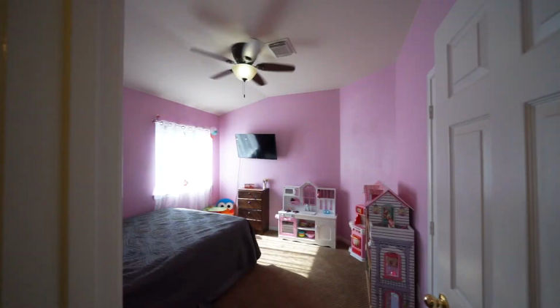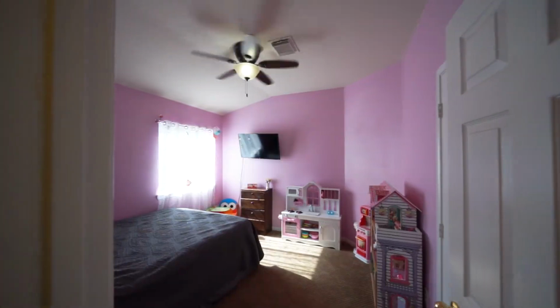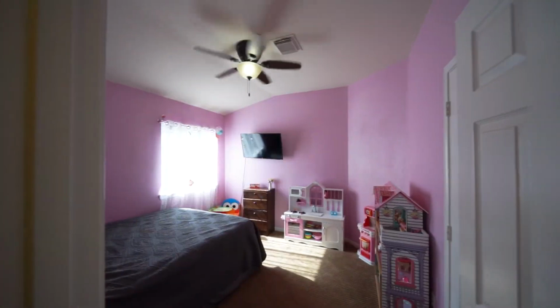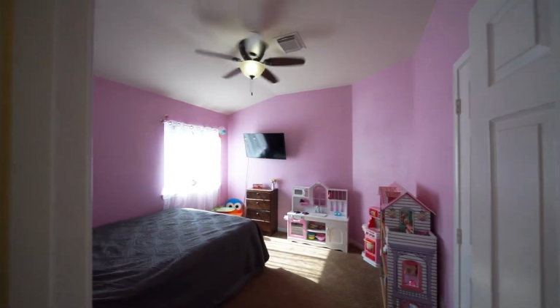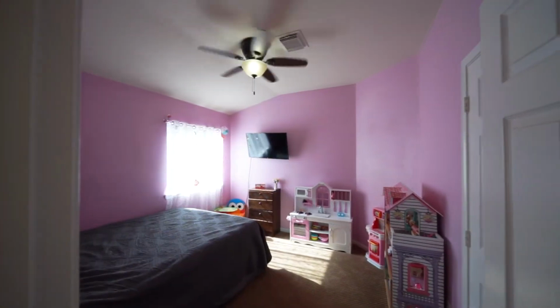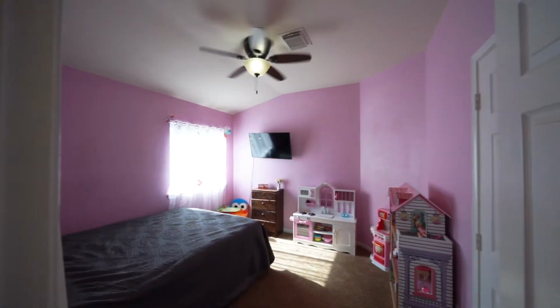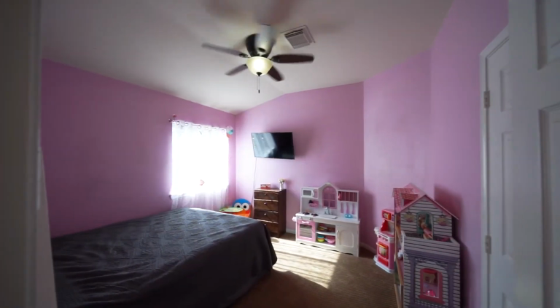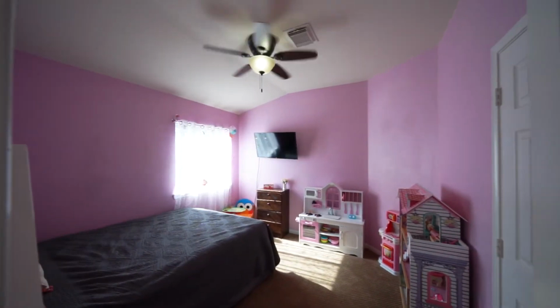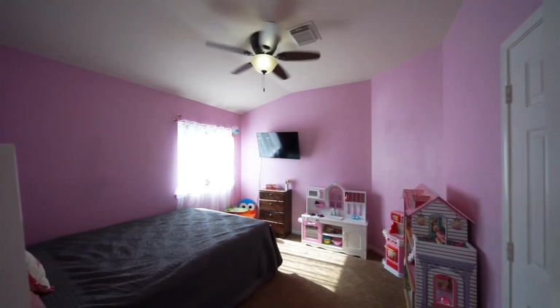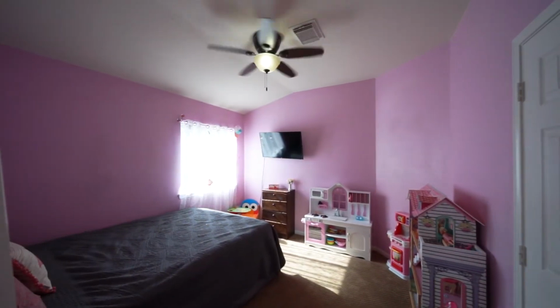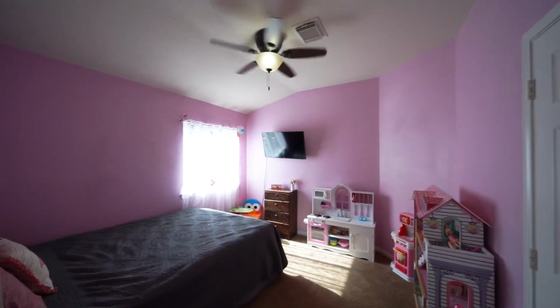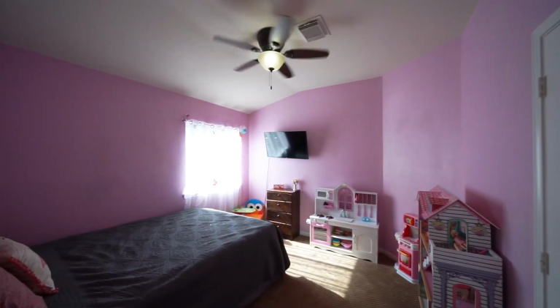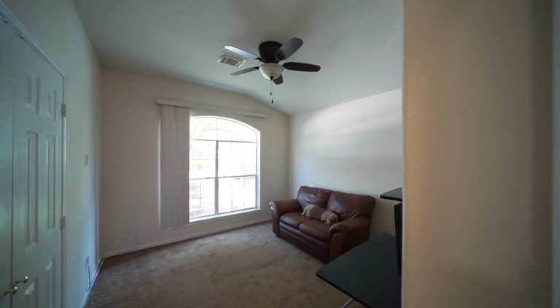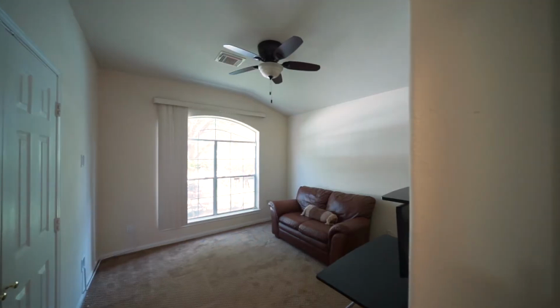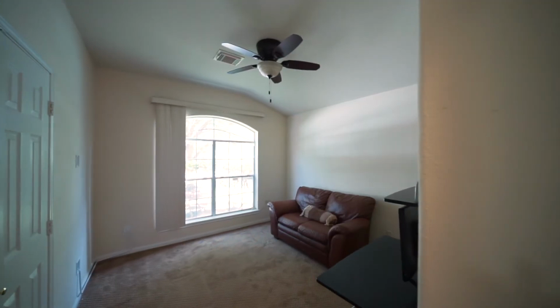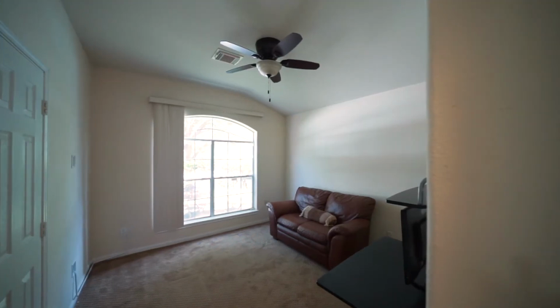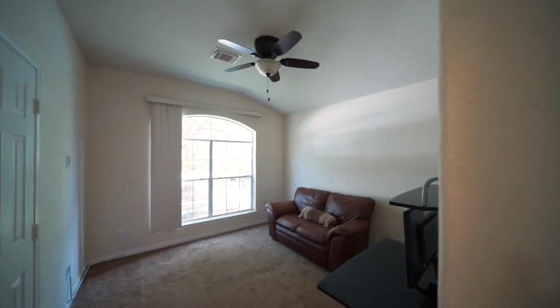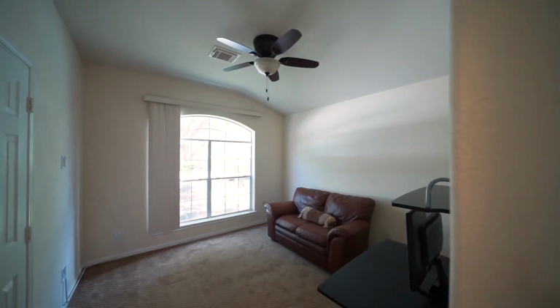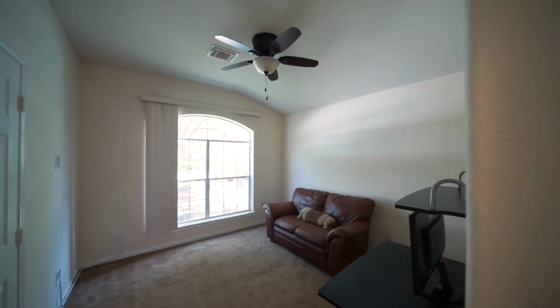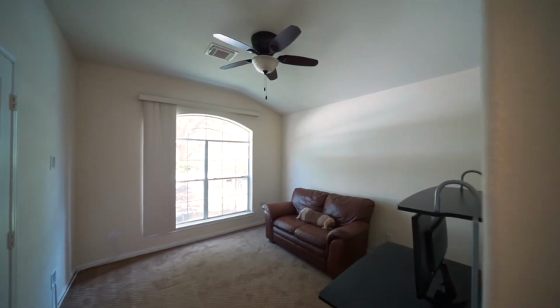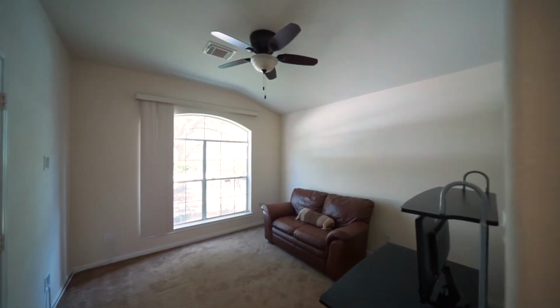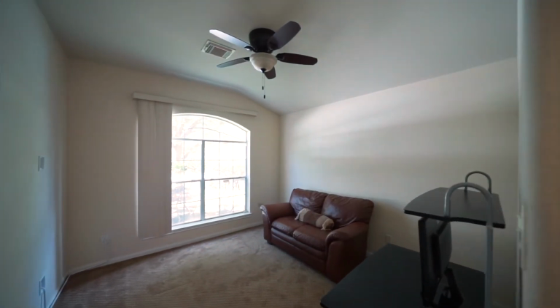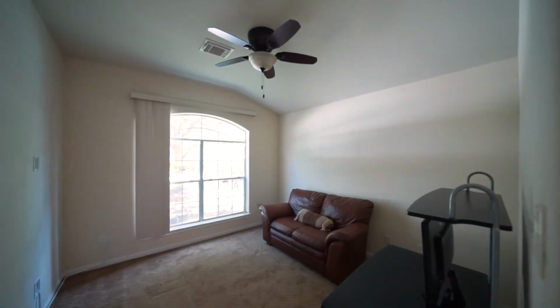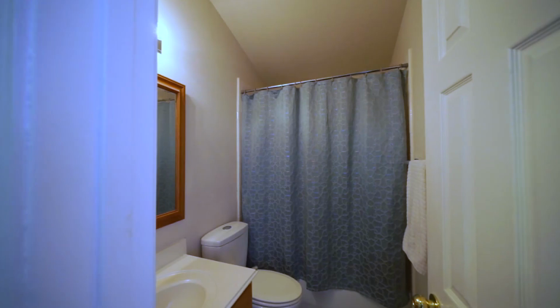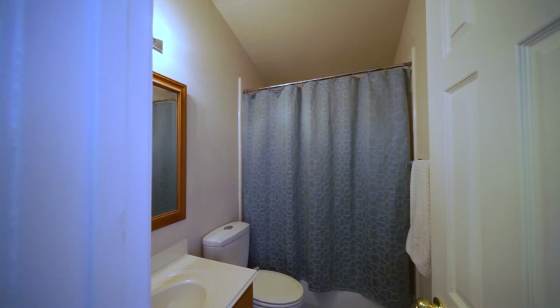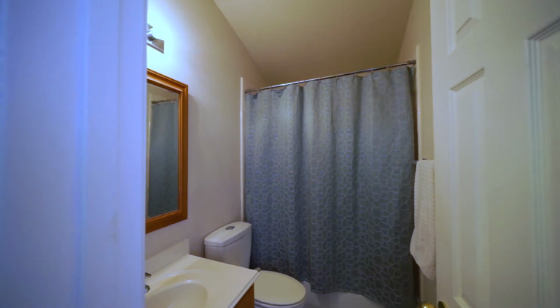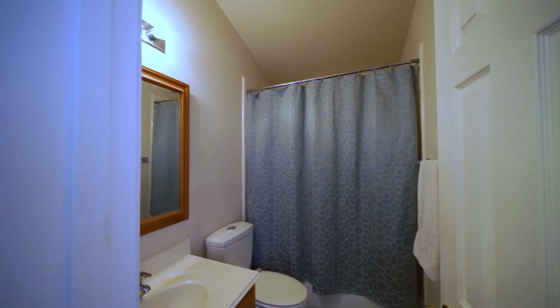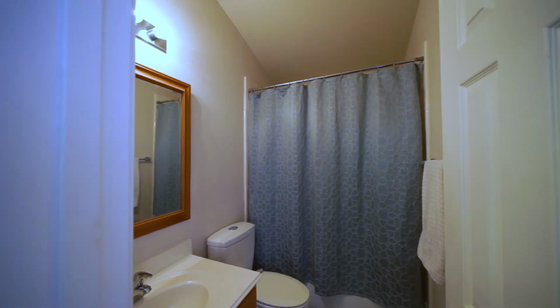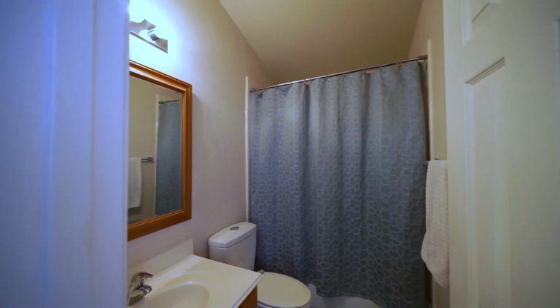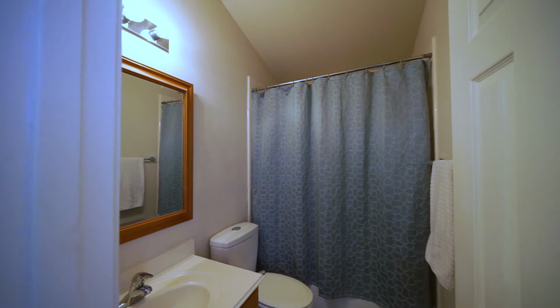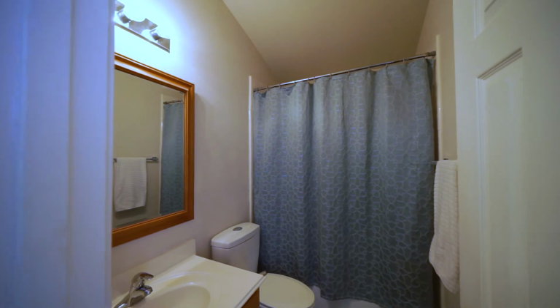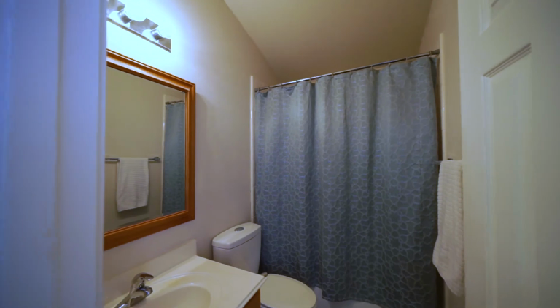The two secondary bedrooms have window blinds, ceiling fans with light fixtures, and share the second full bathroom.